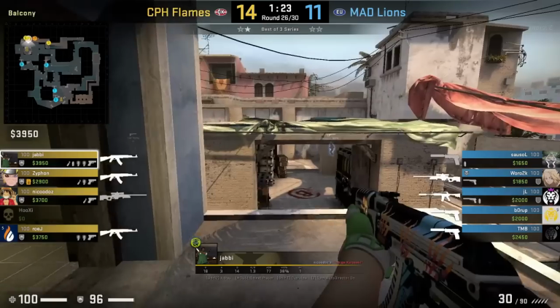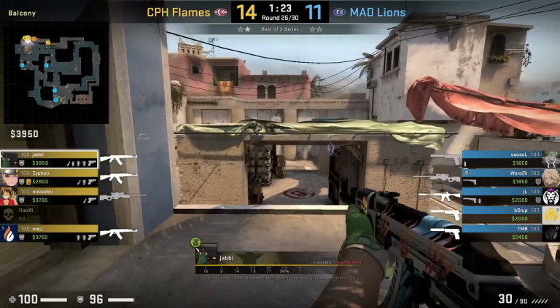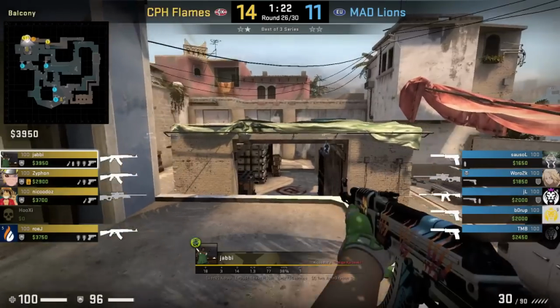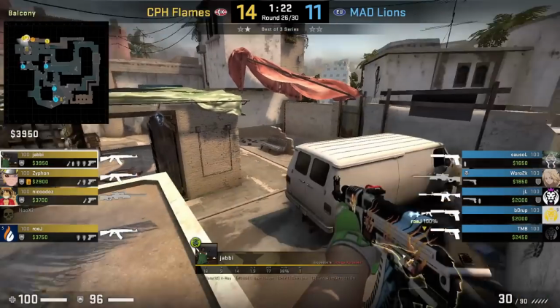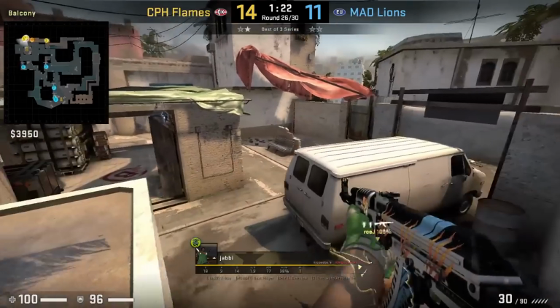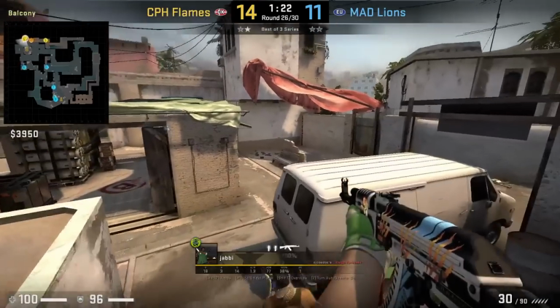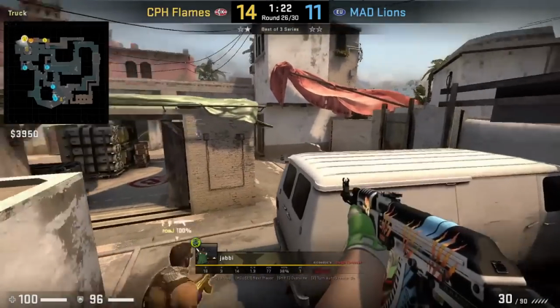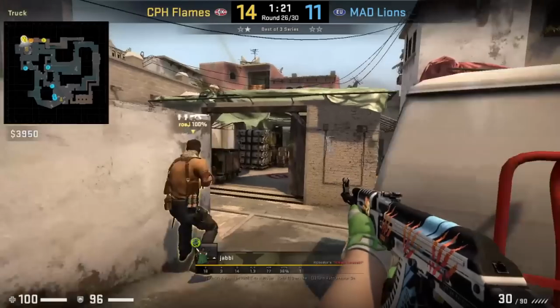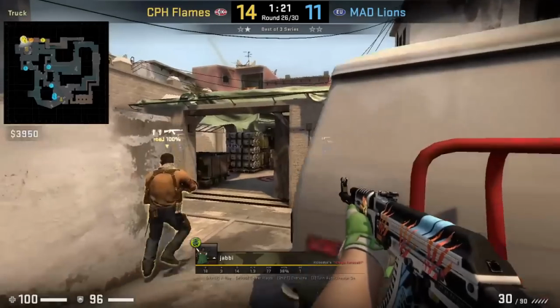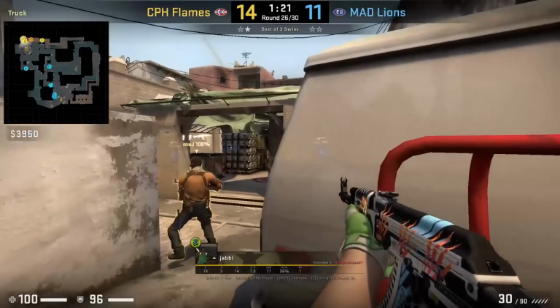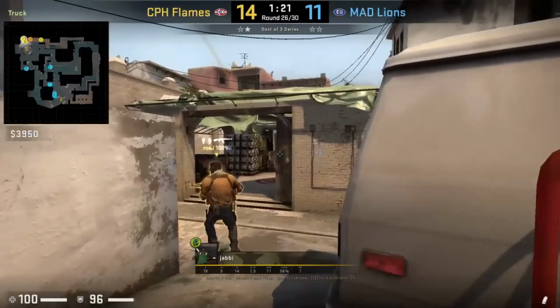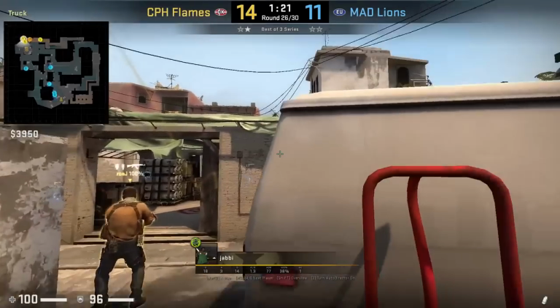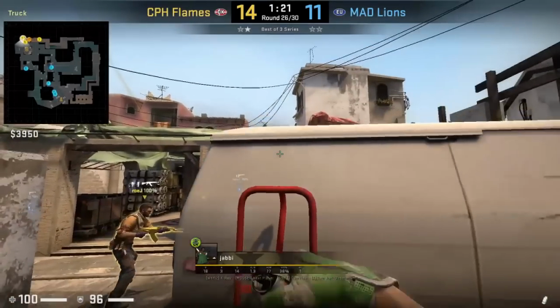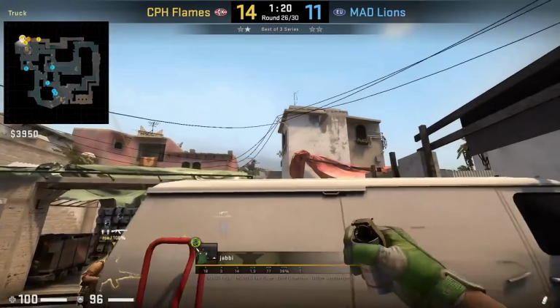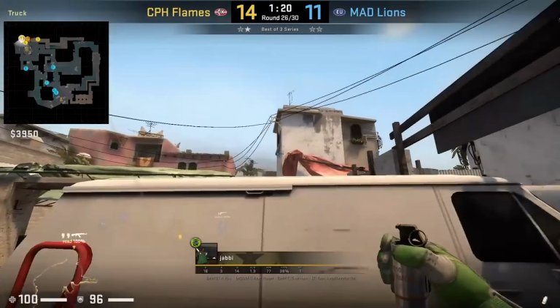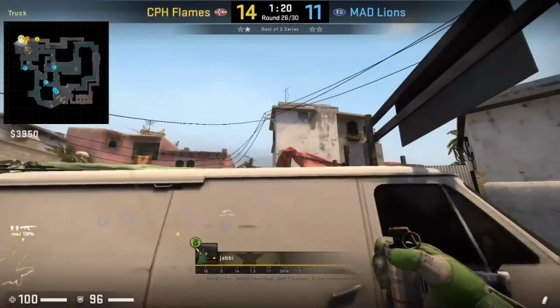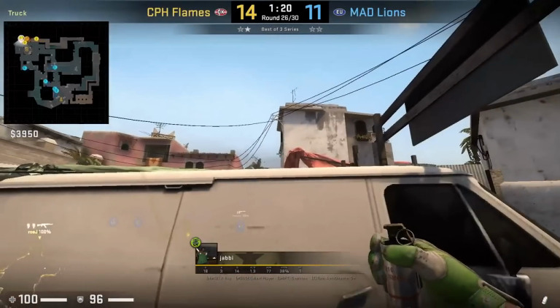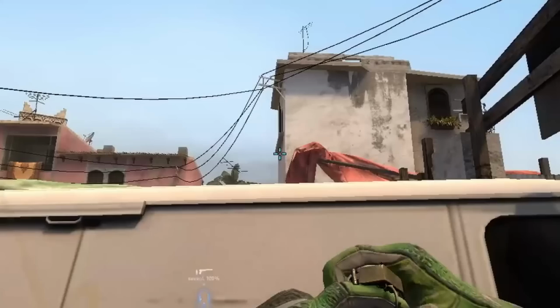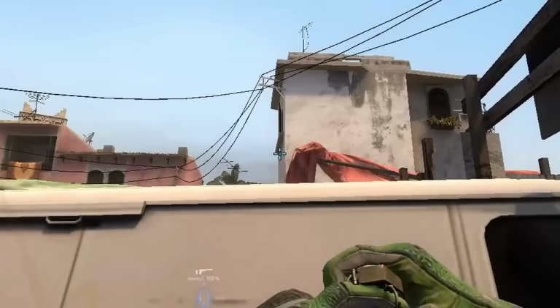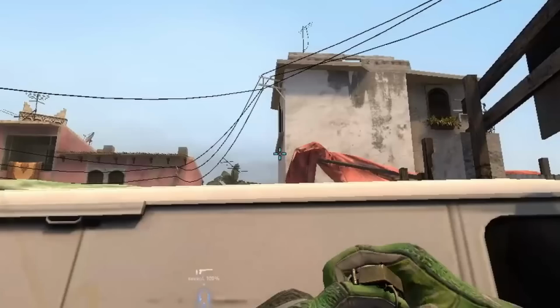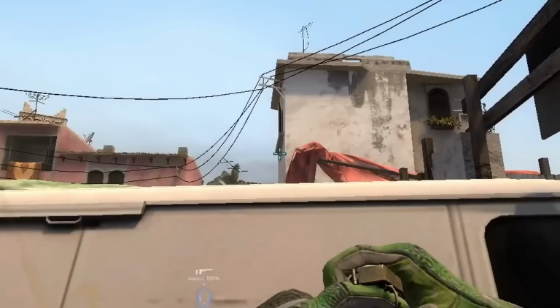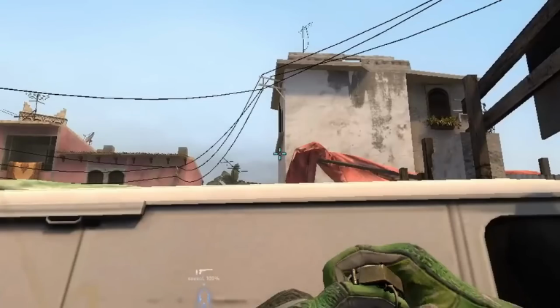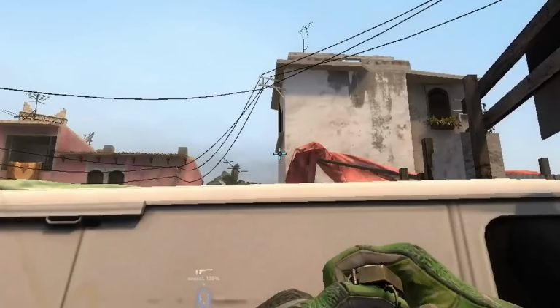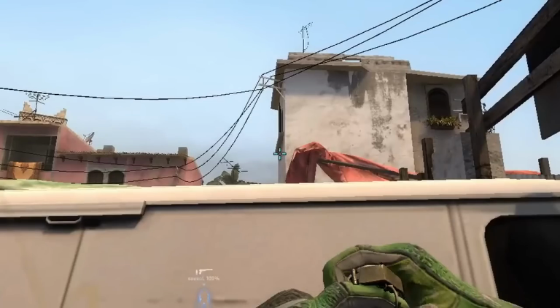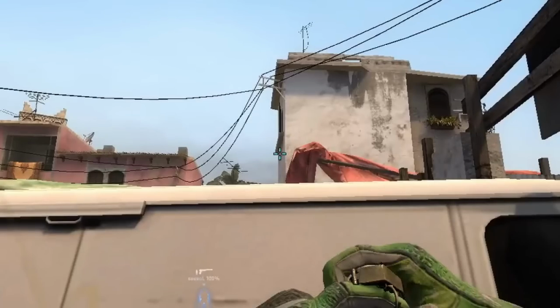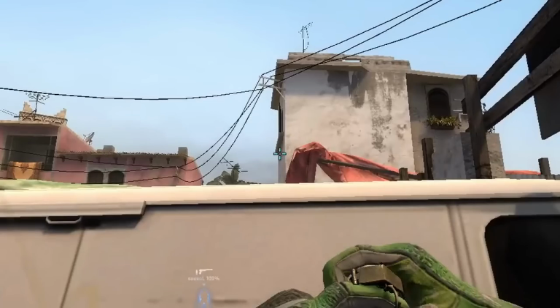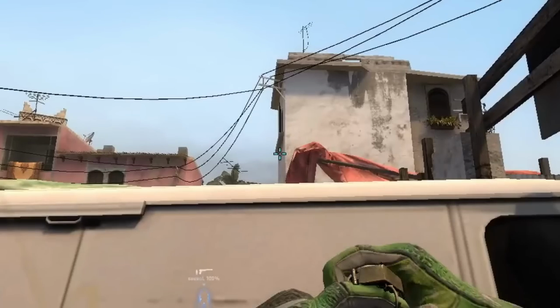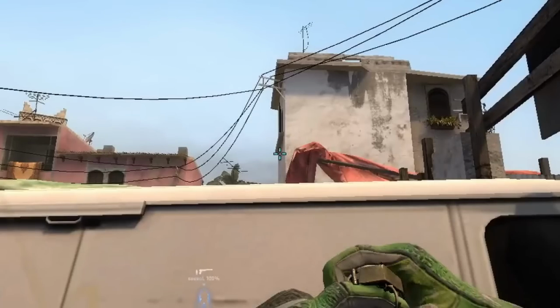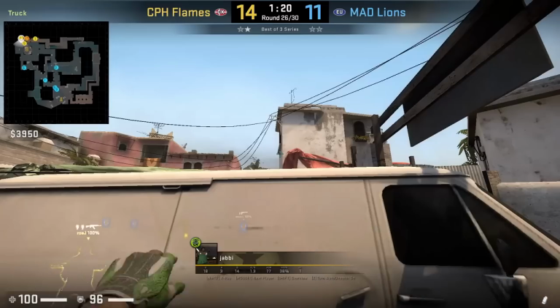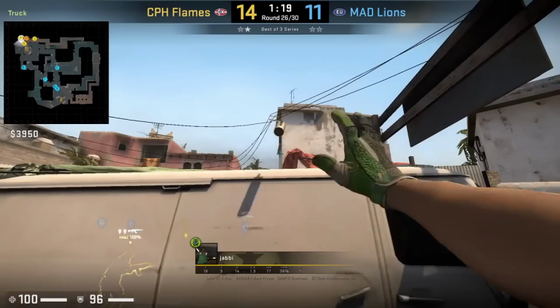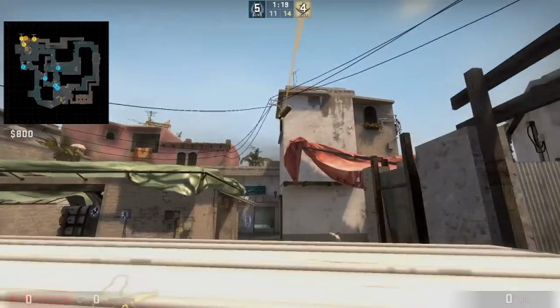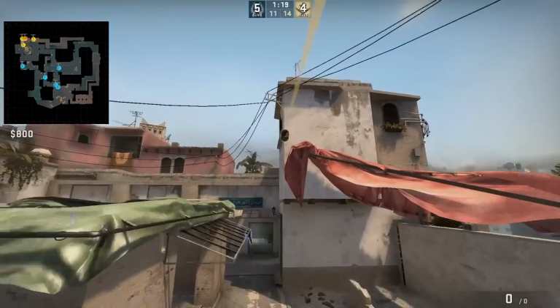If you want to smoke door from van, Yaibi has this lineup where he aims at this part of the wall, then left click throw.